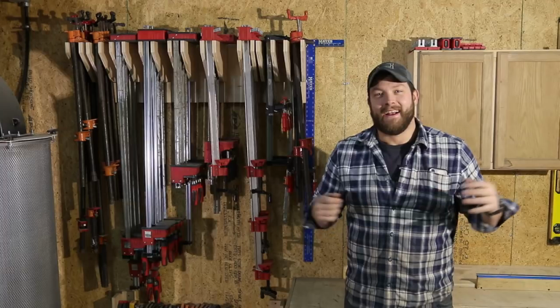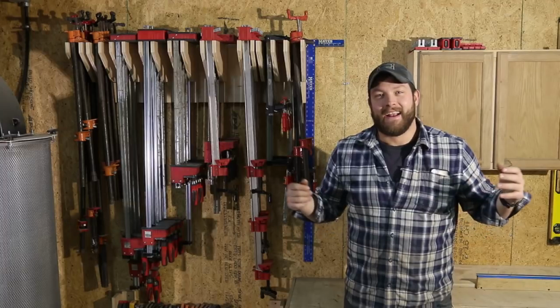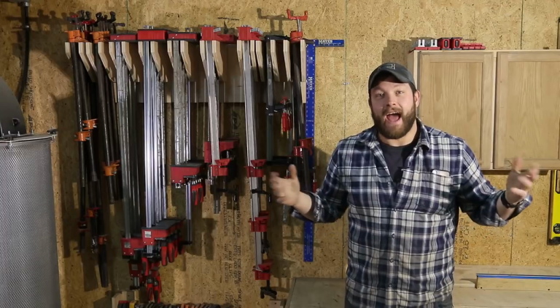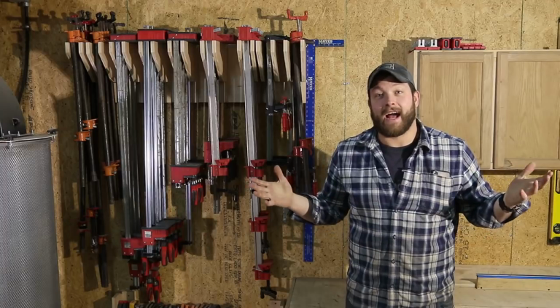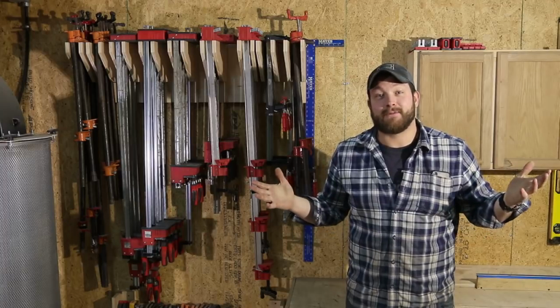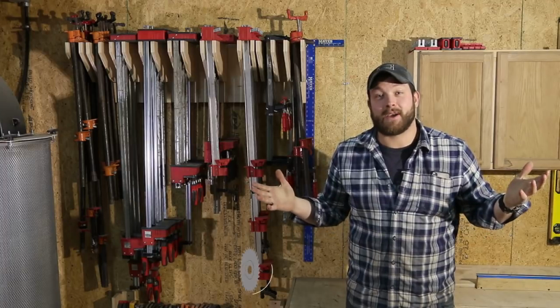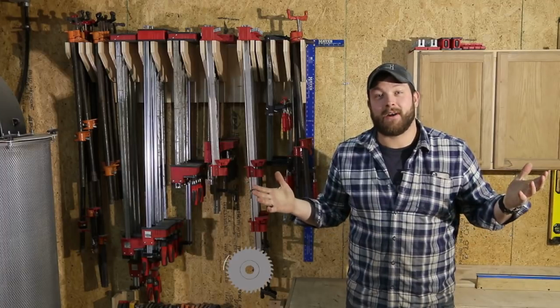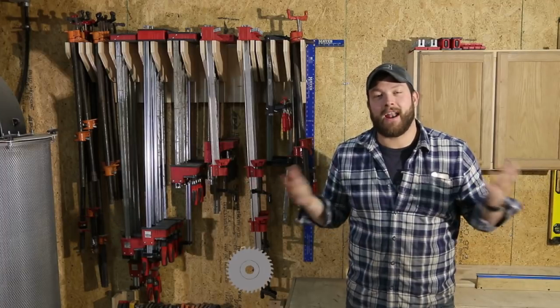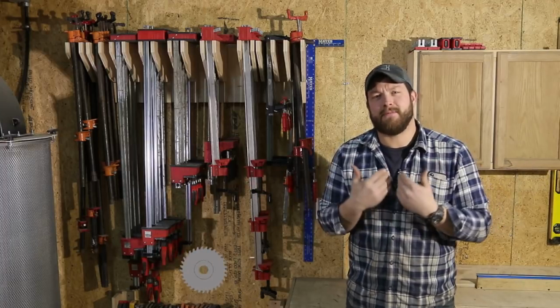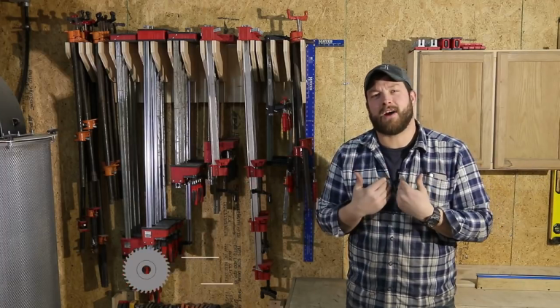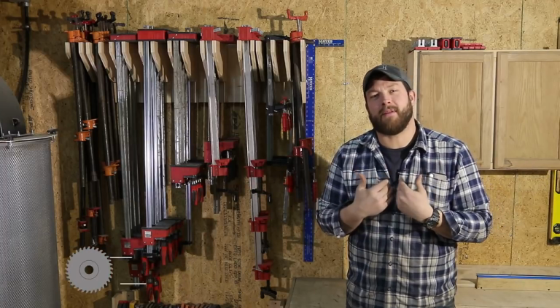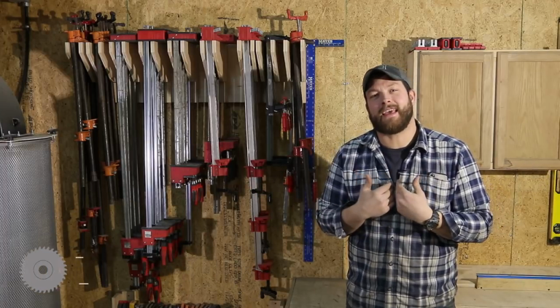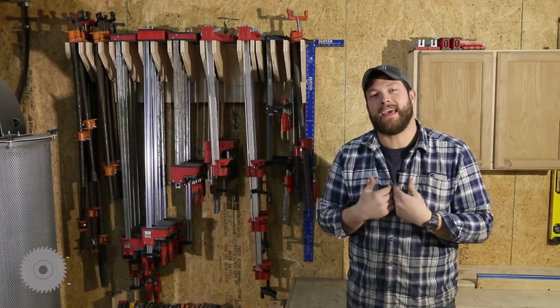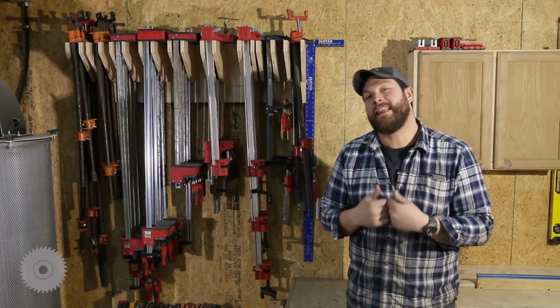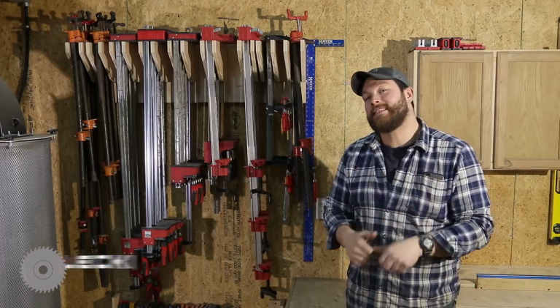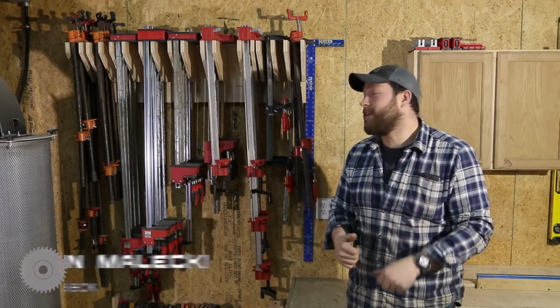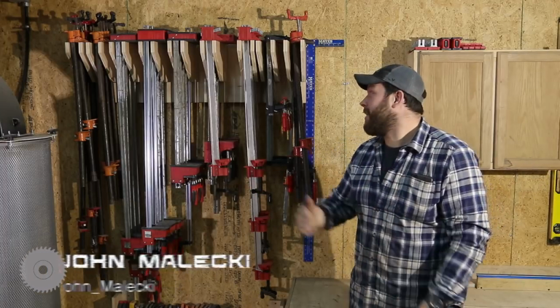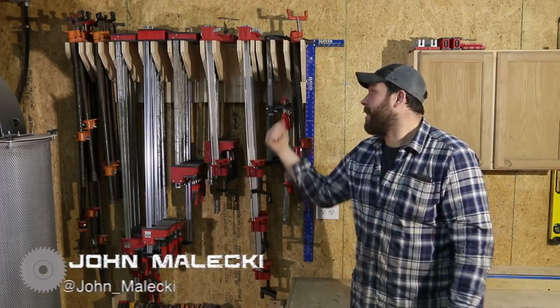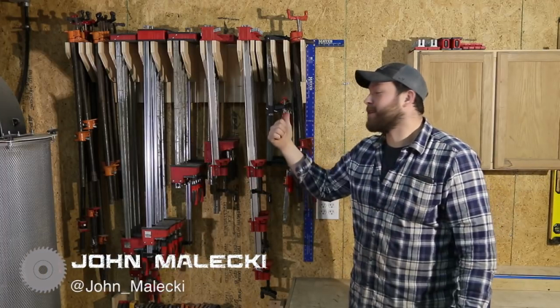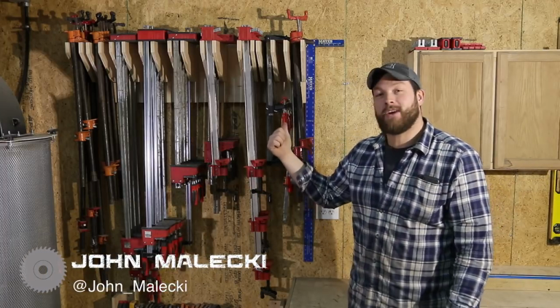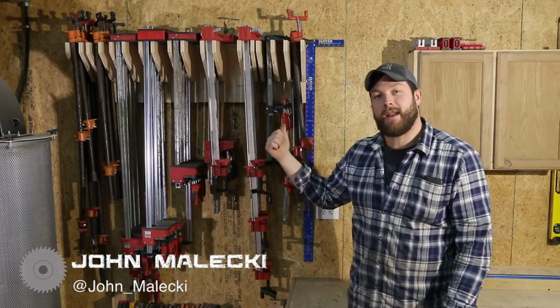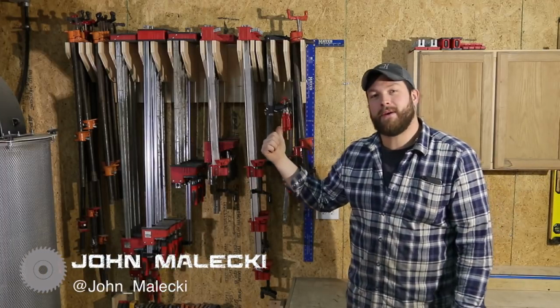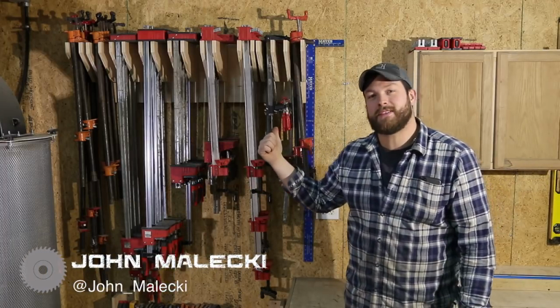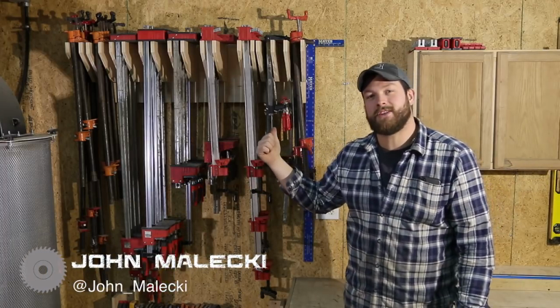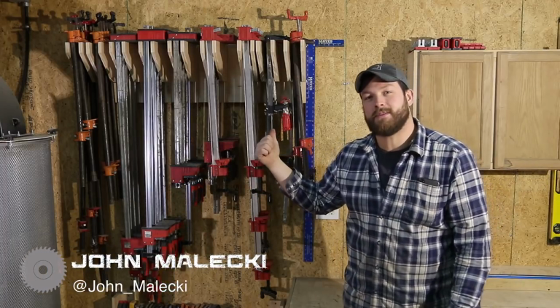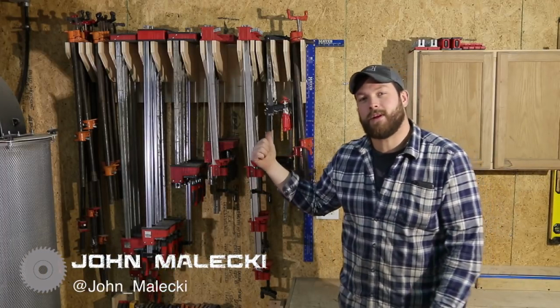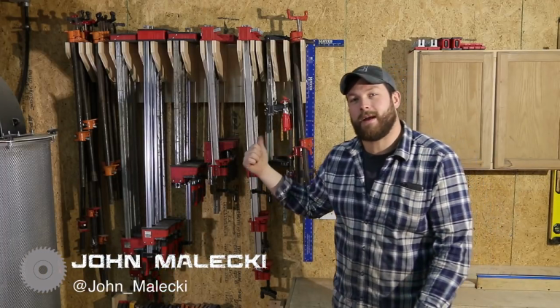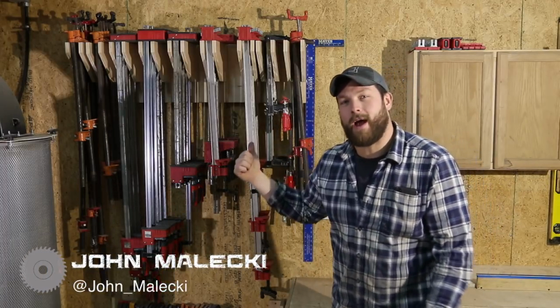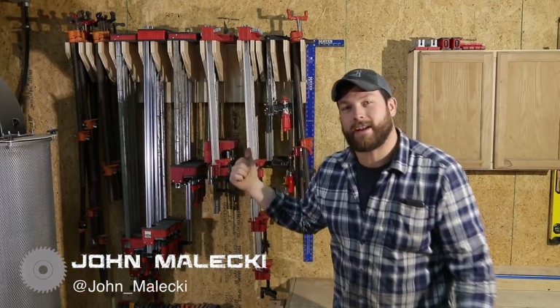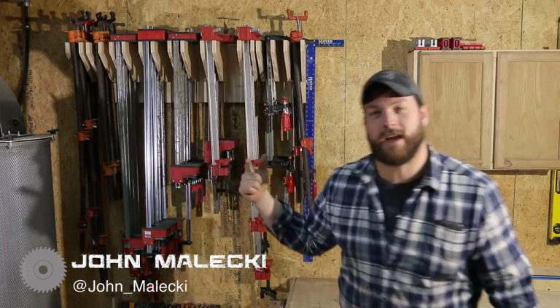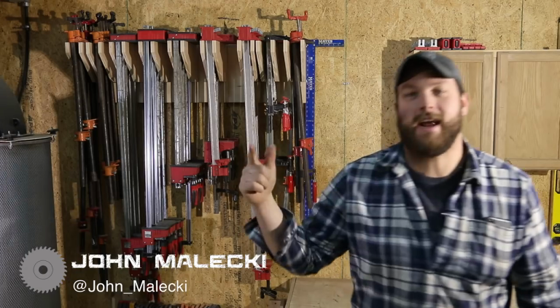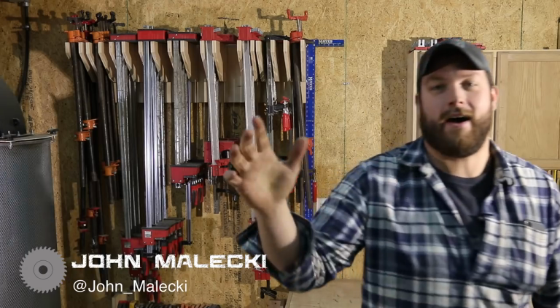Hey guys, what's going on? I'm John Malecki and in this video I'm going to show you how to build this adjustable clamp rack. Check it out.